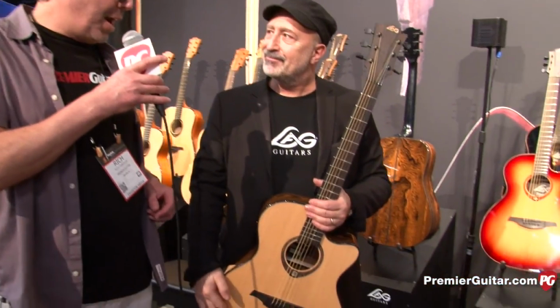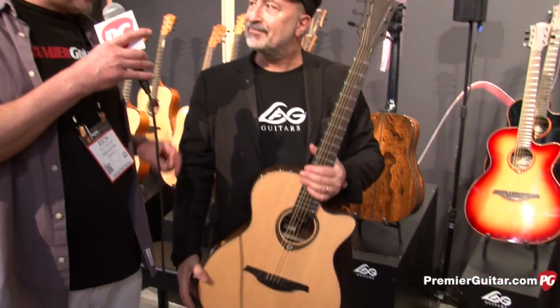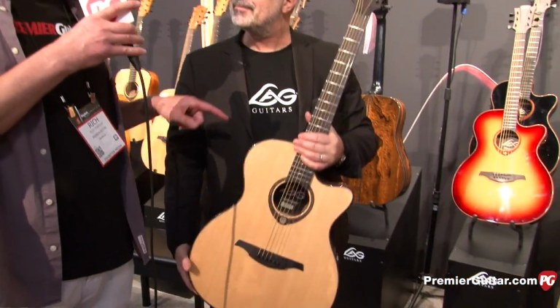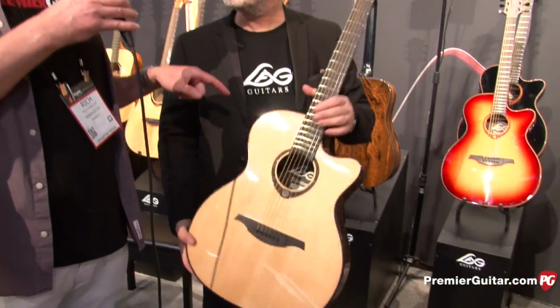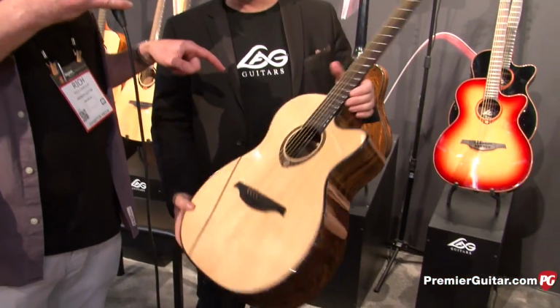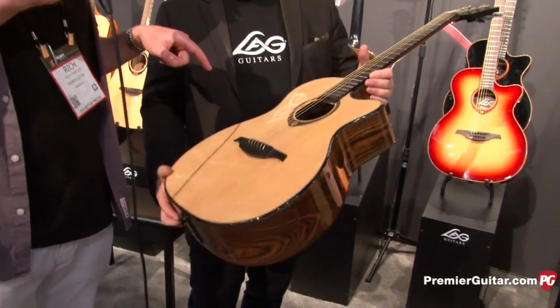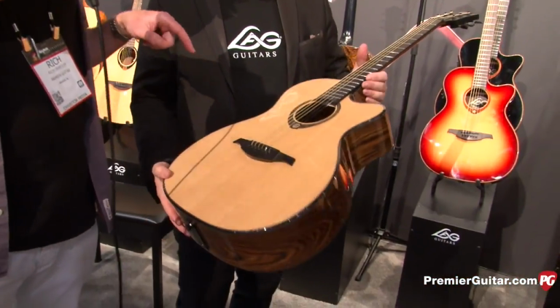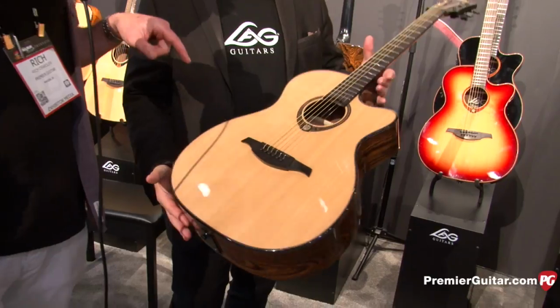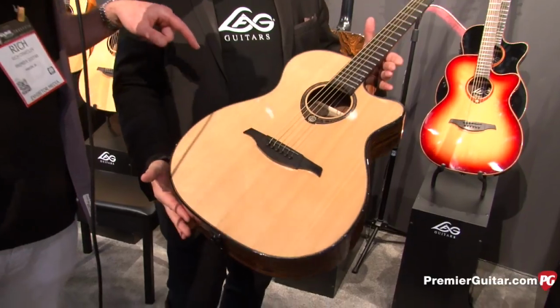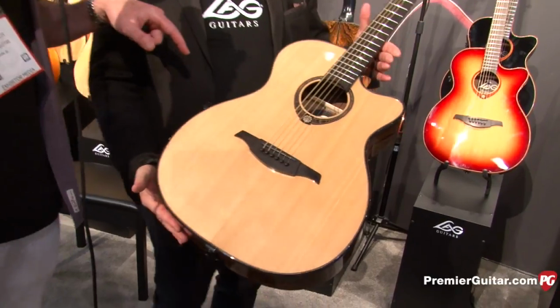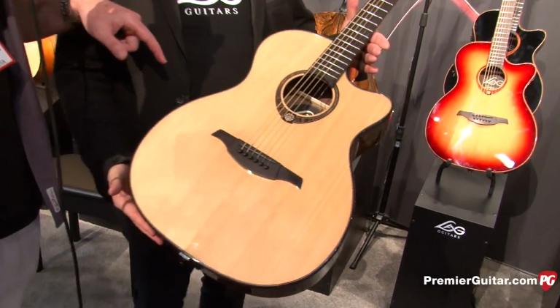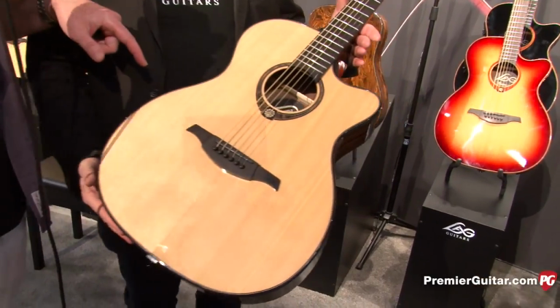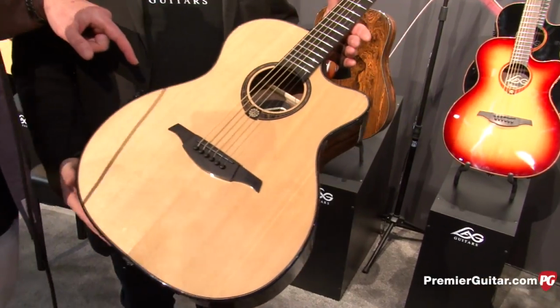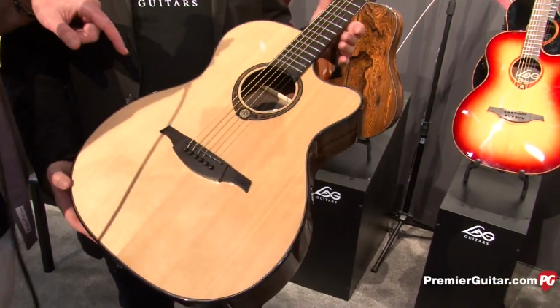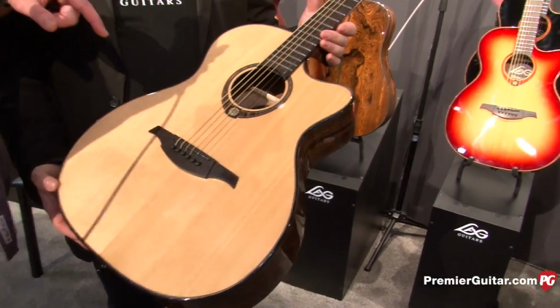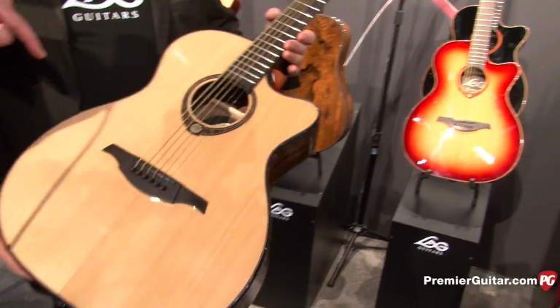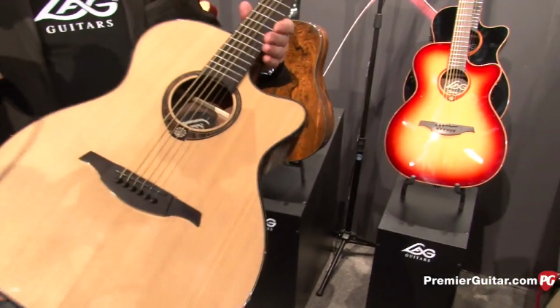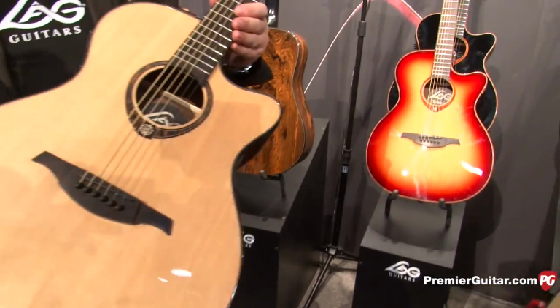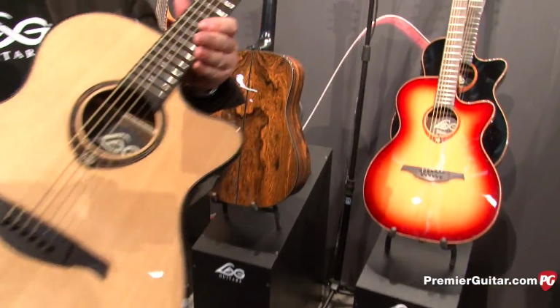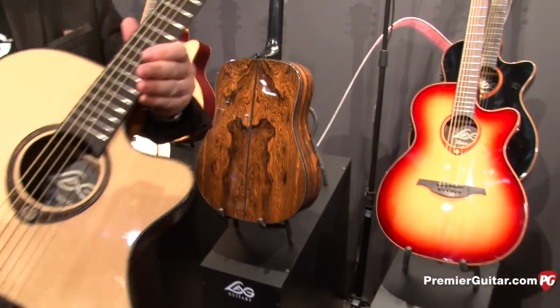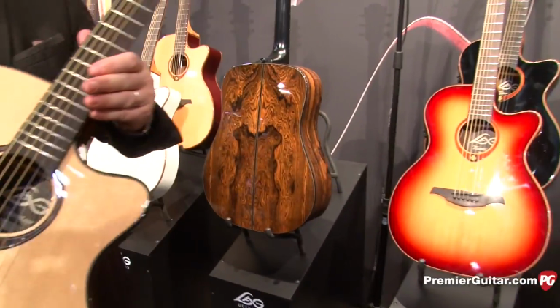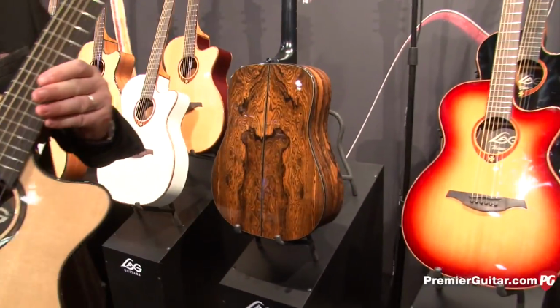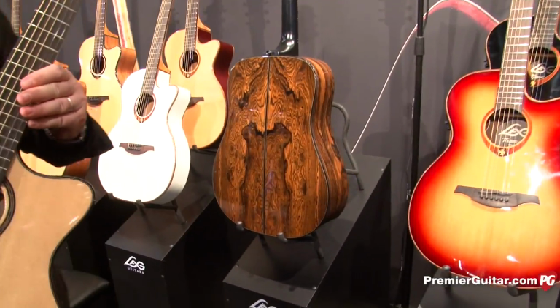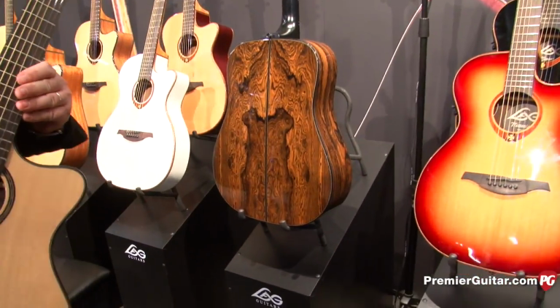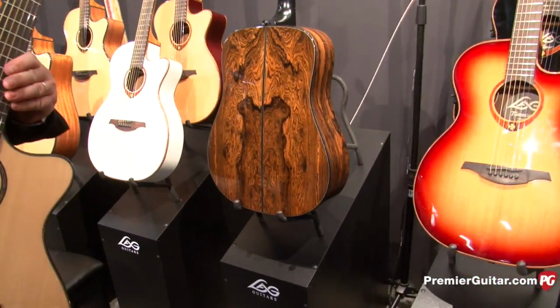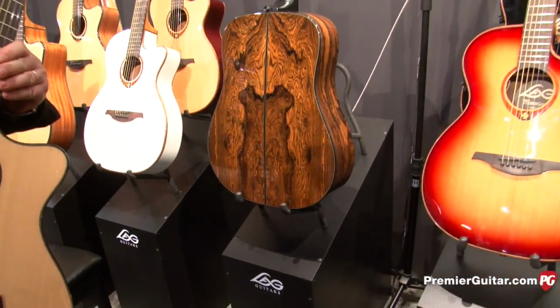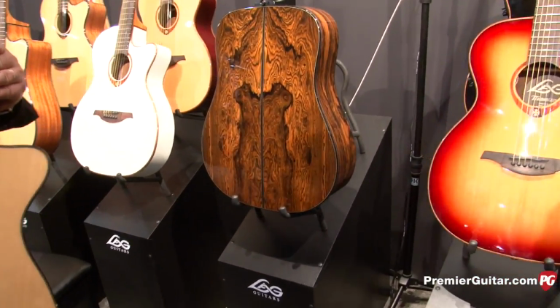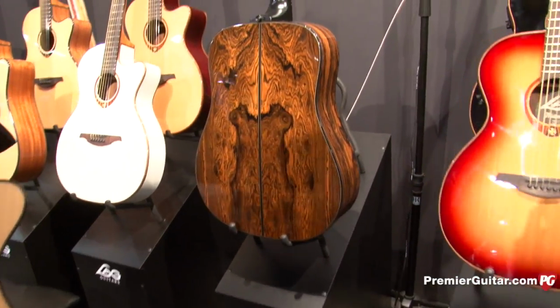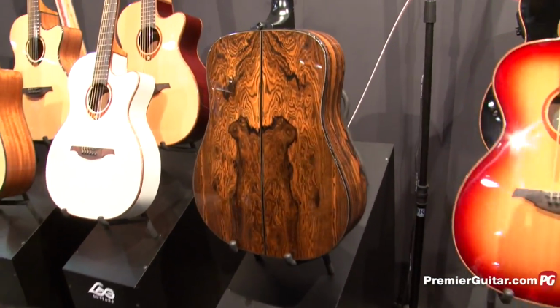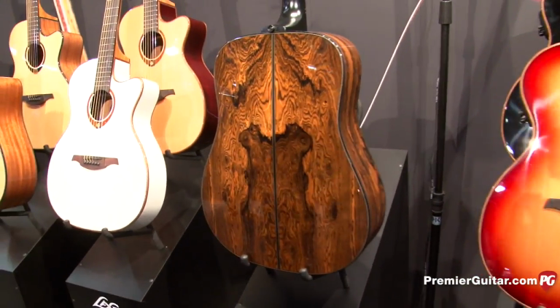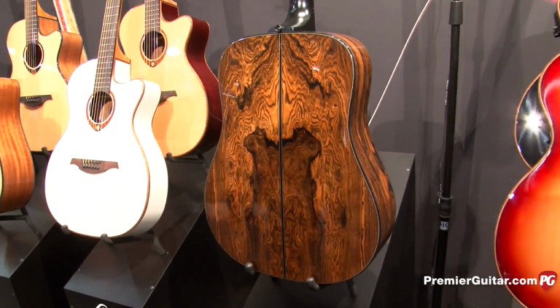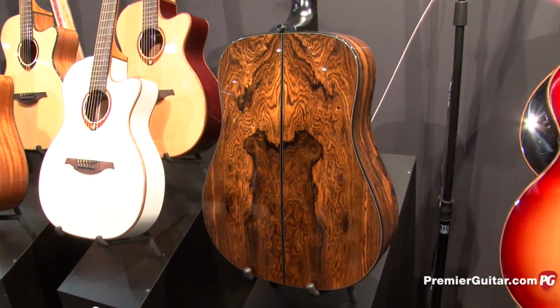It's got some incredible back and sides with snake wood. He's going to tell us more about that. Michelle, how are you?